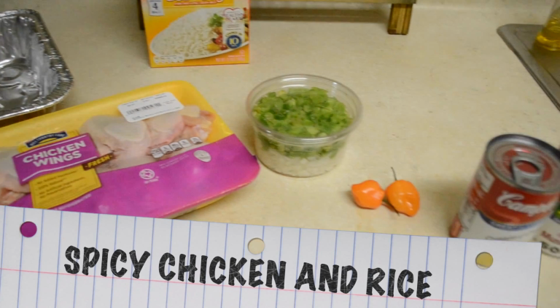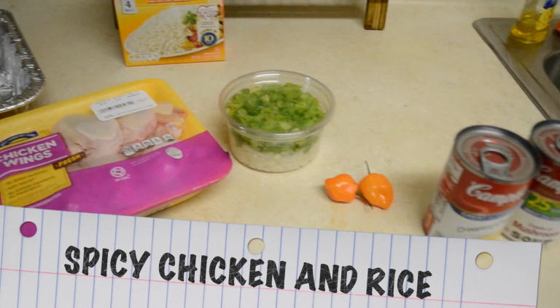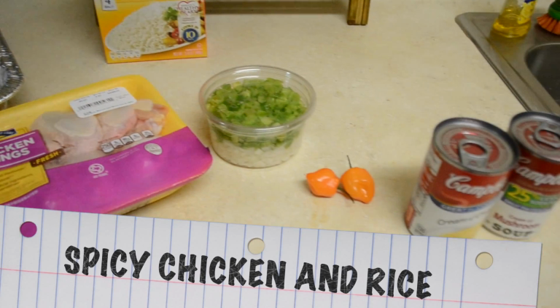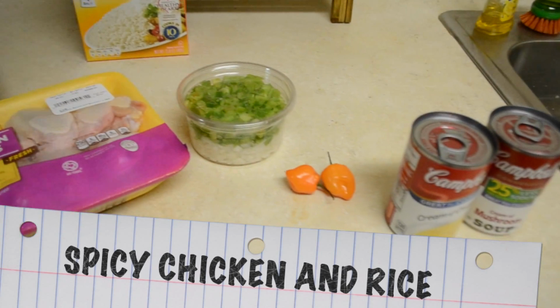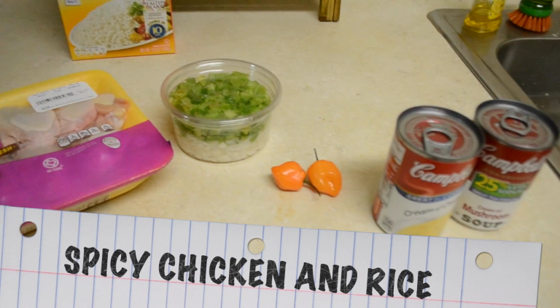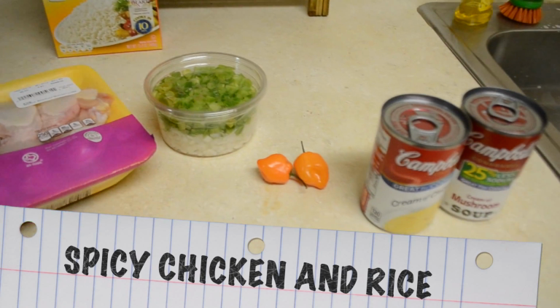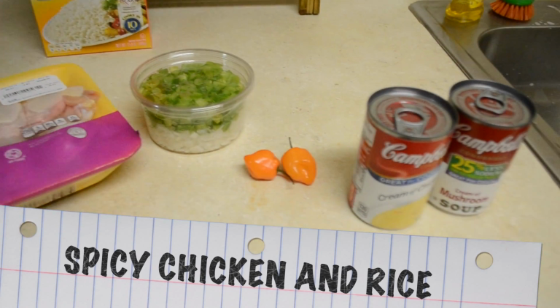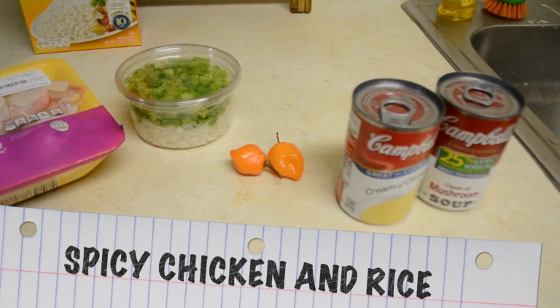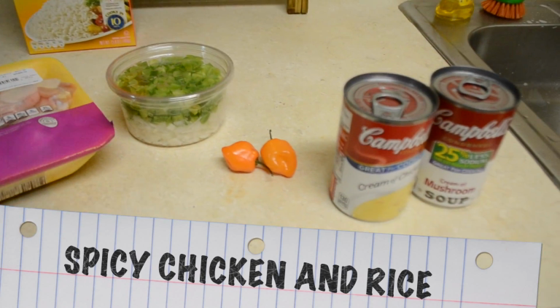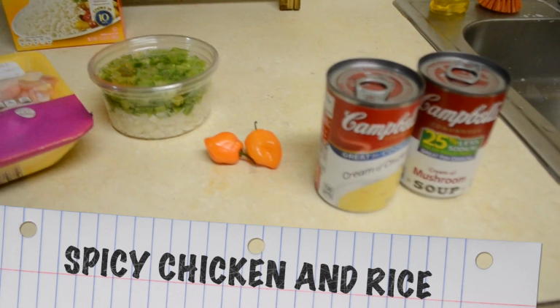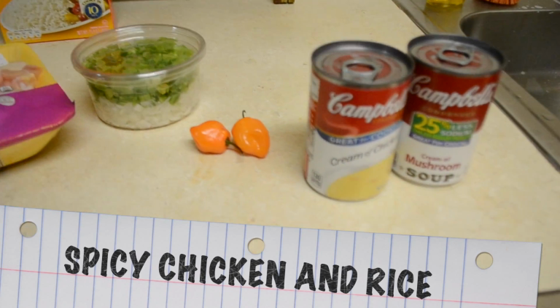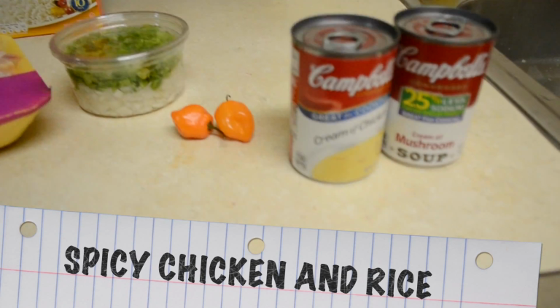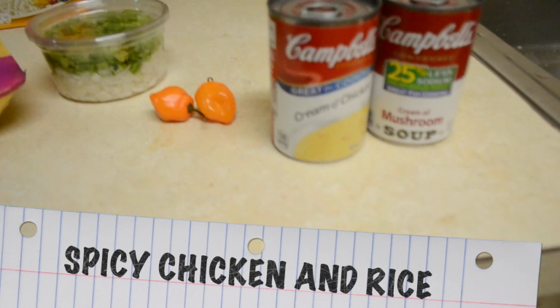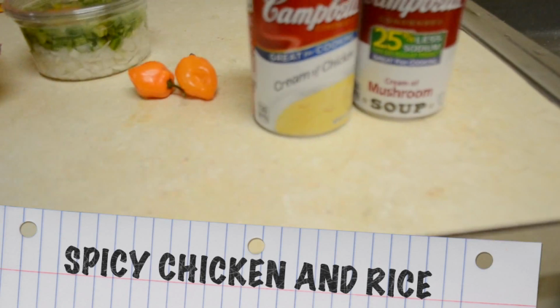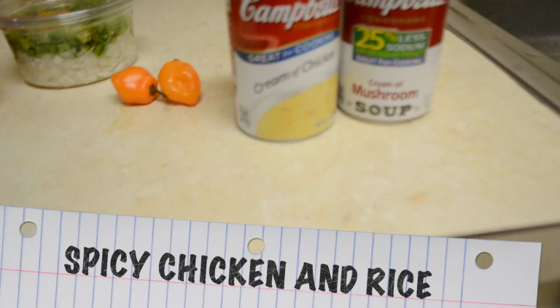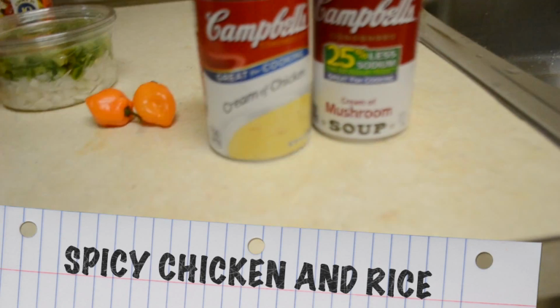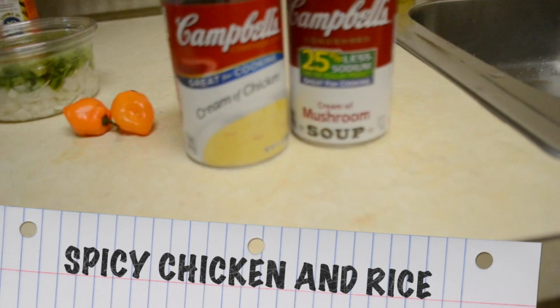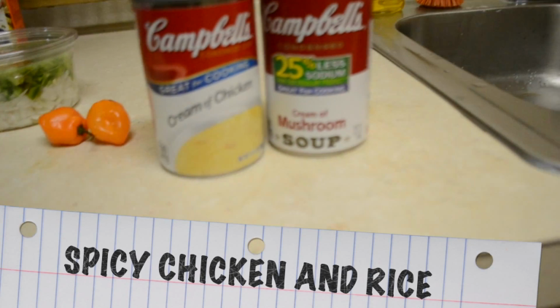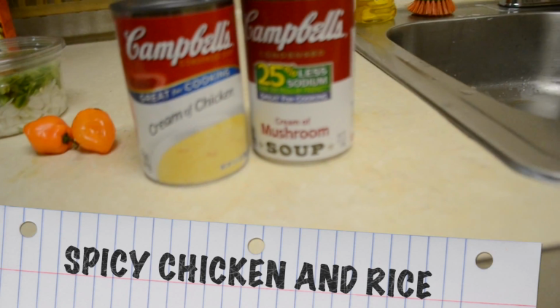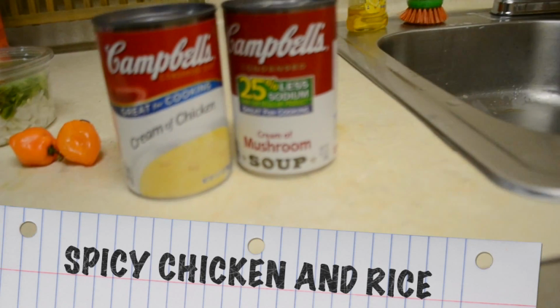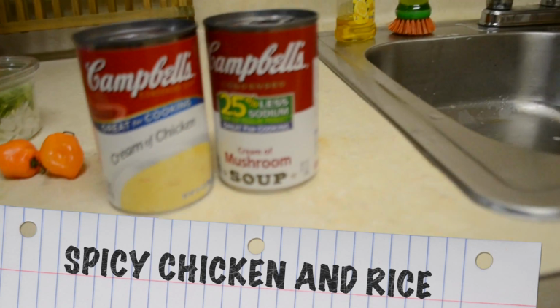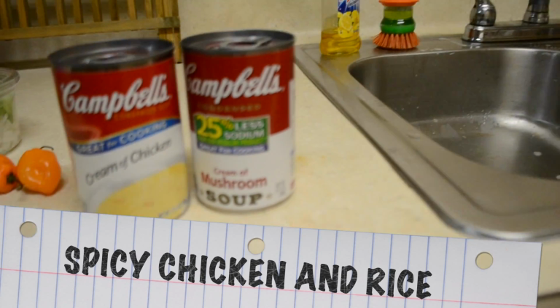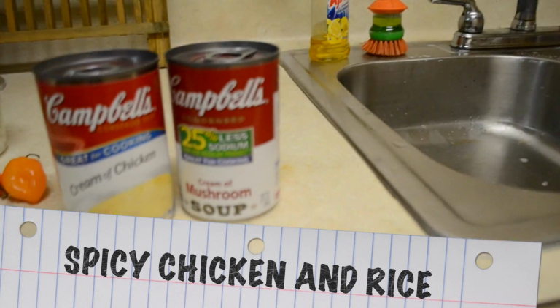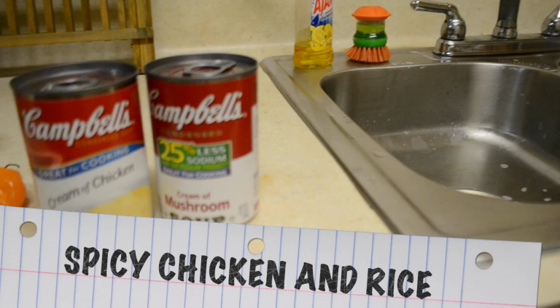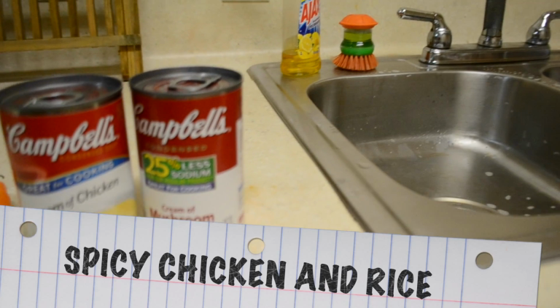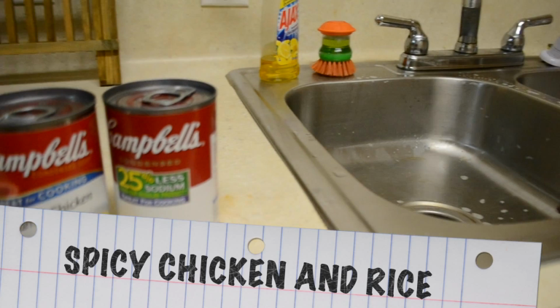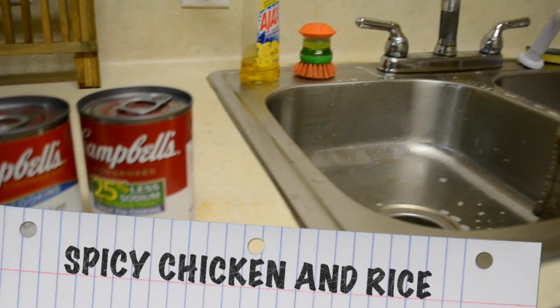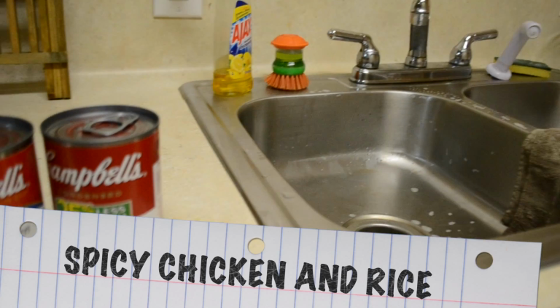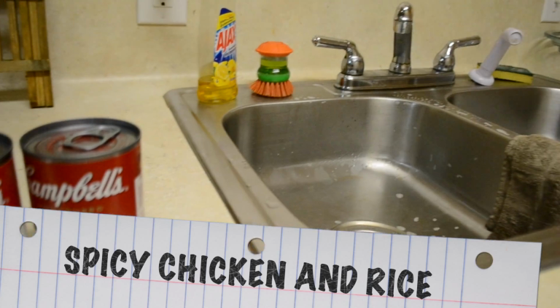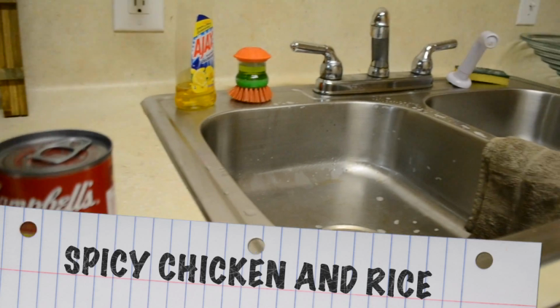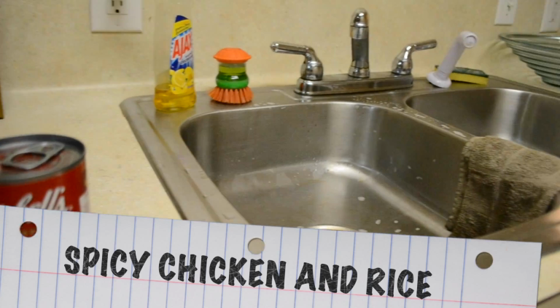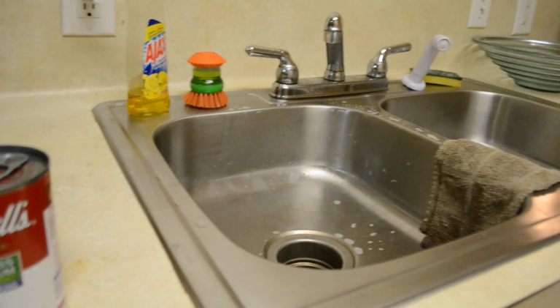Welcome to College Country Cooking. I'm your girl Courtney T and today we're going to be making spicy chicken and rice.